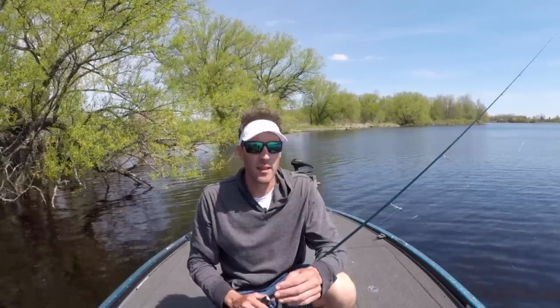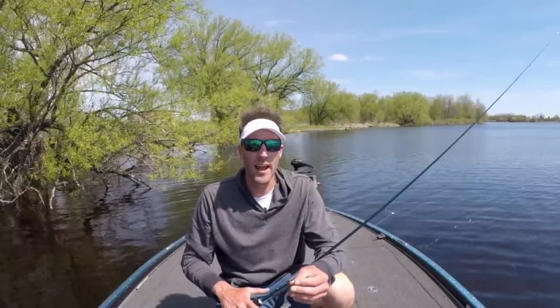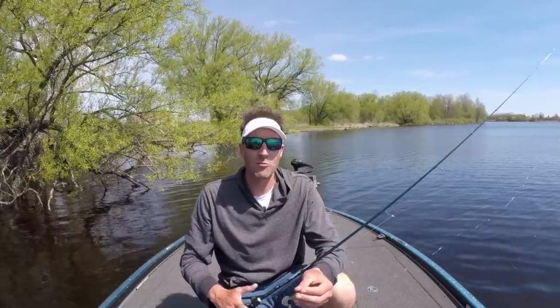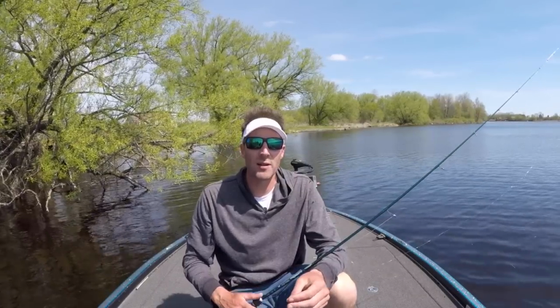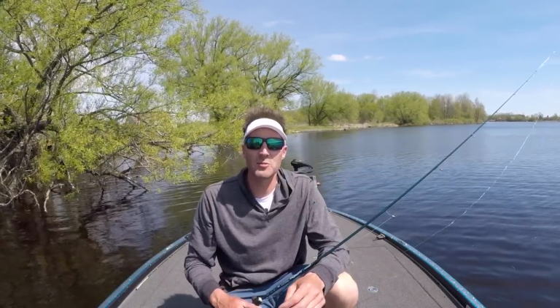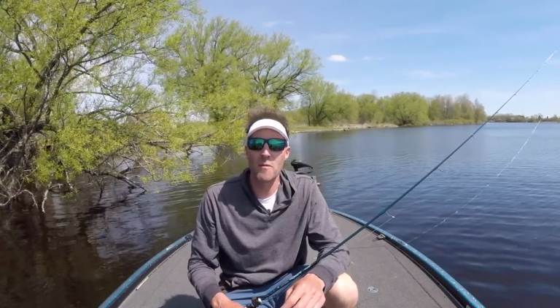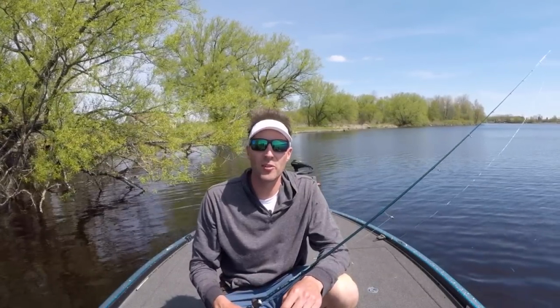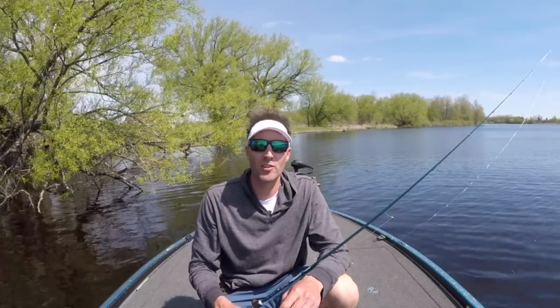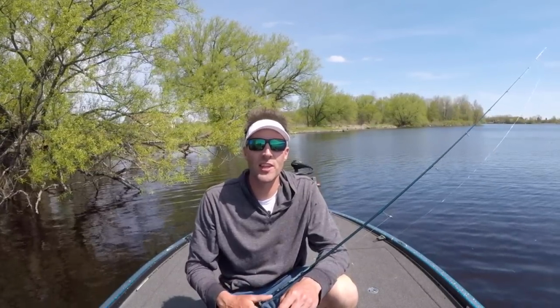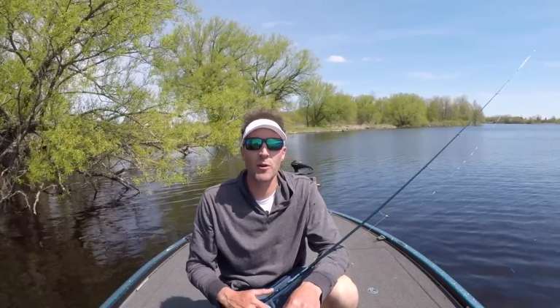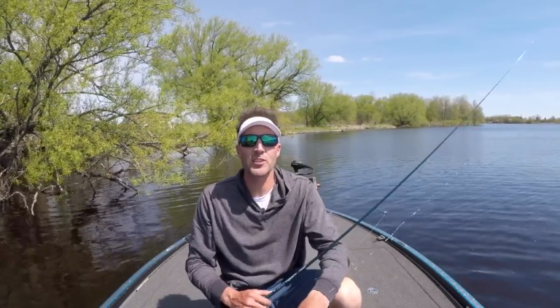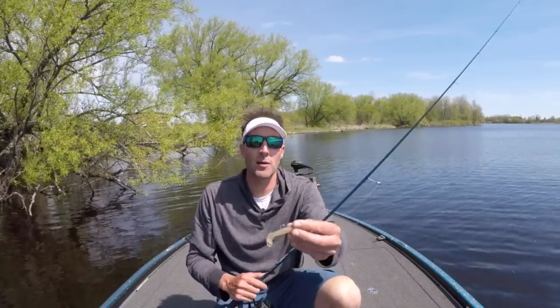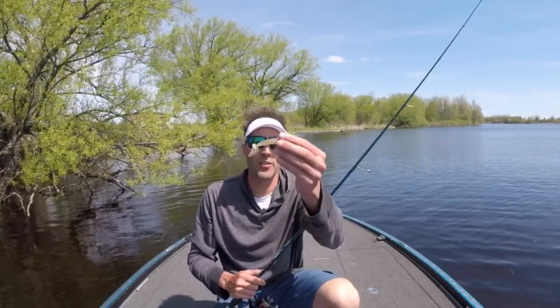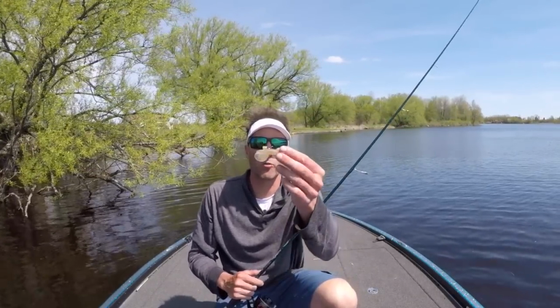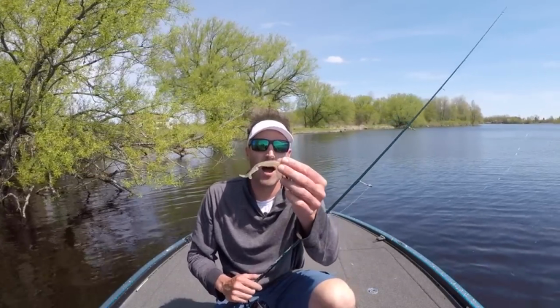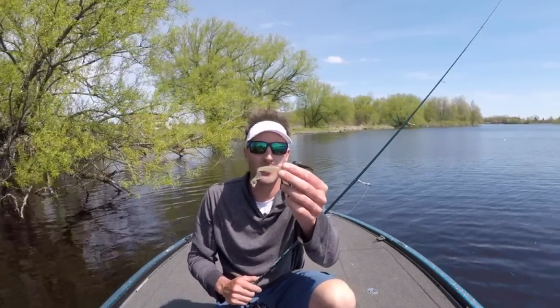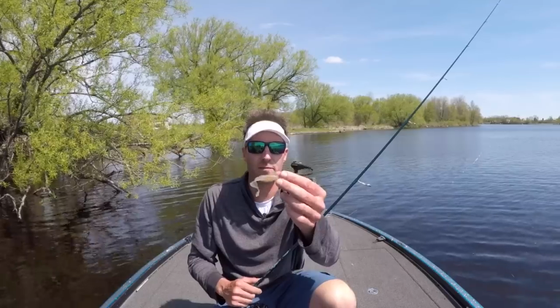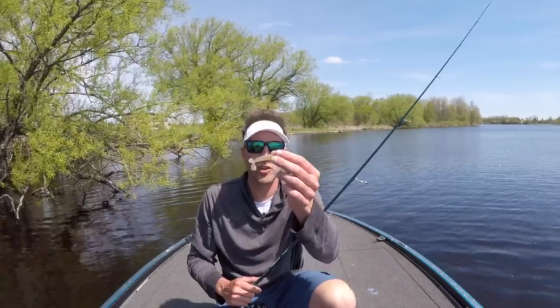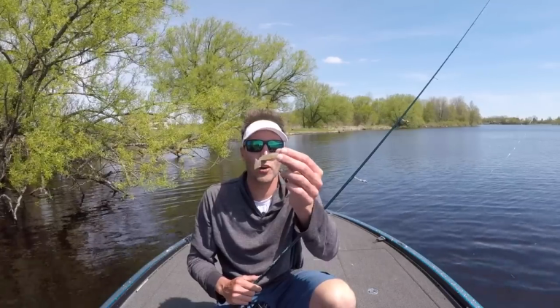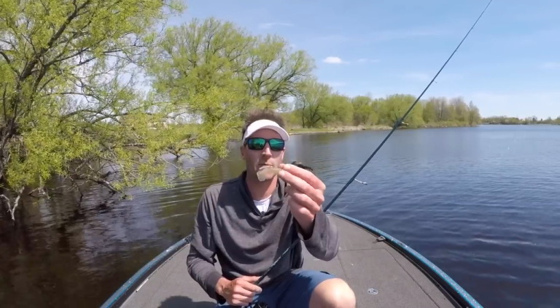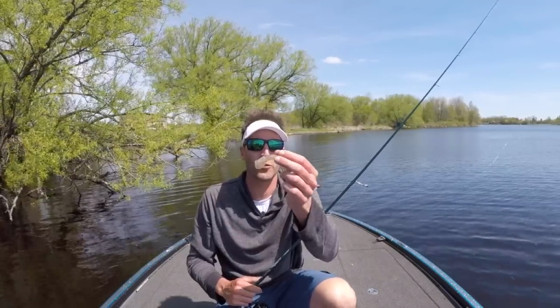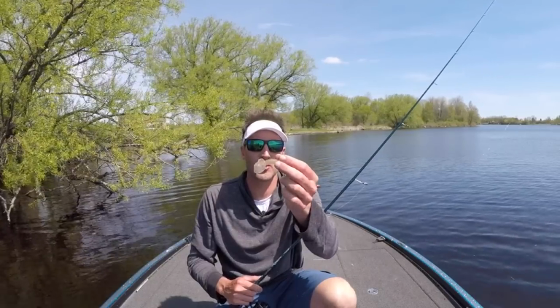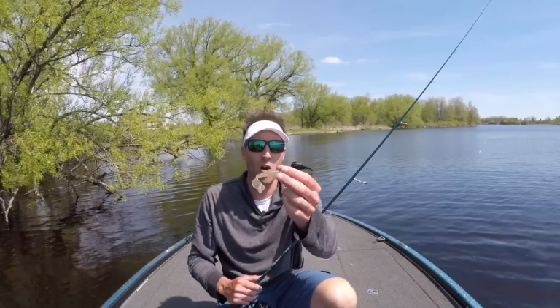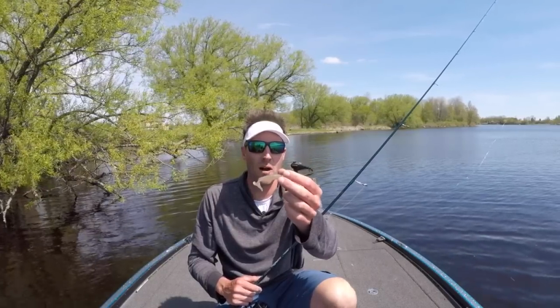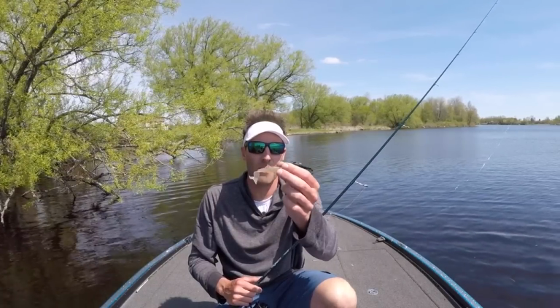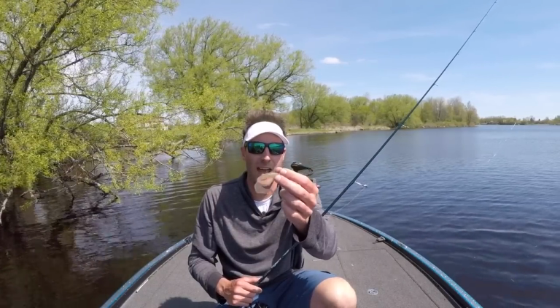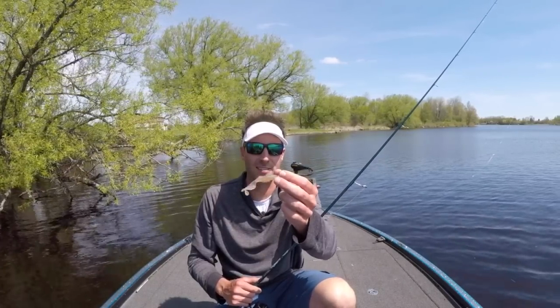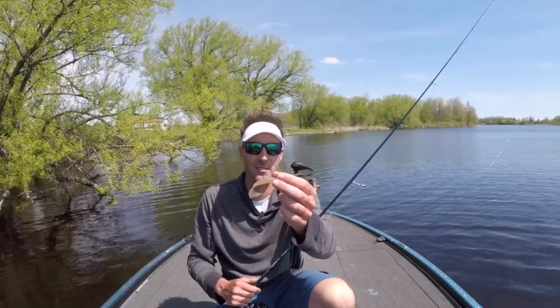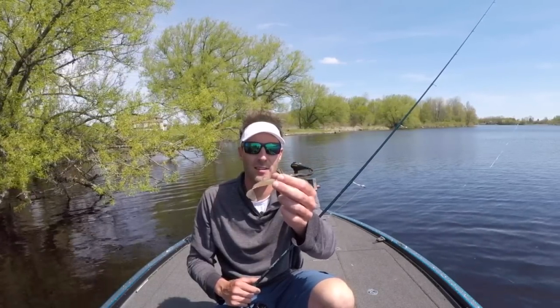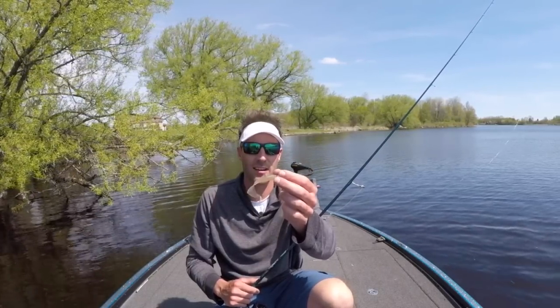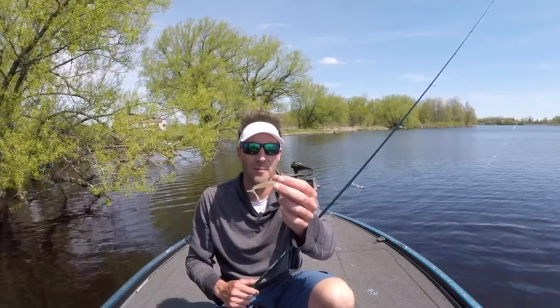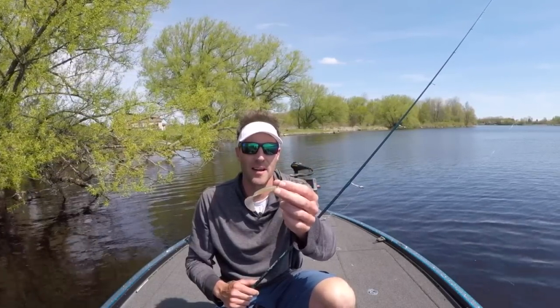Hey guys, welcome to Small Mouth Crush. Today we're going to talk about grubs — fishing grubs for smallmouth bass.